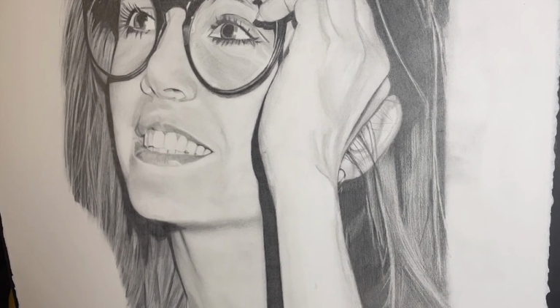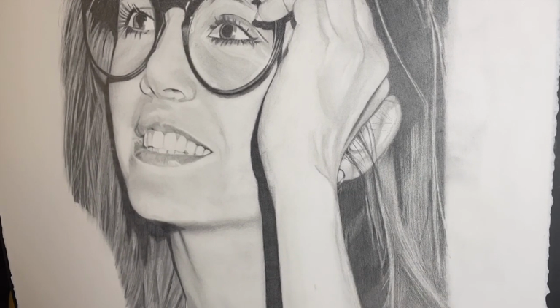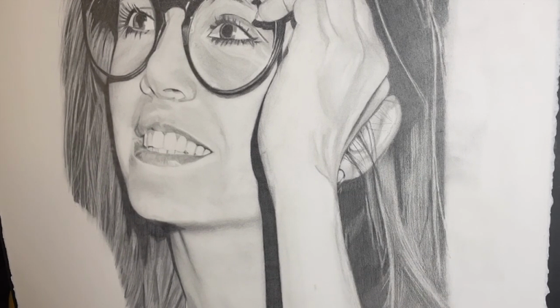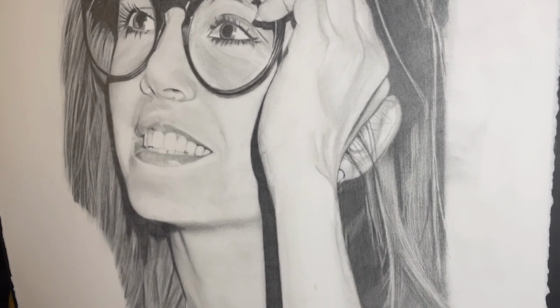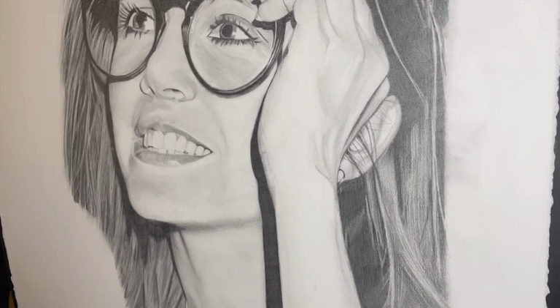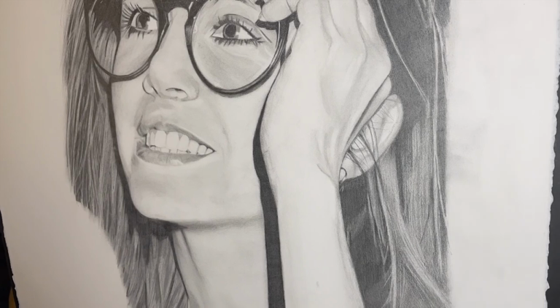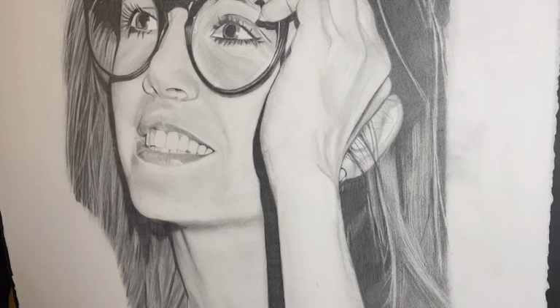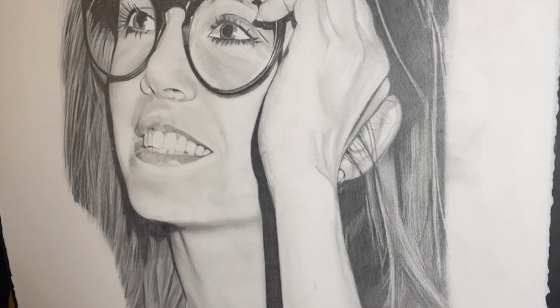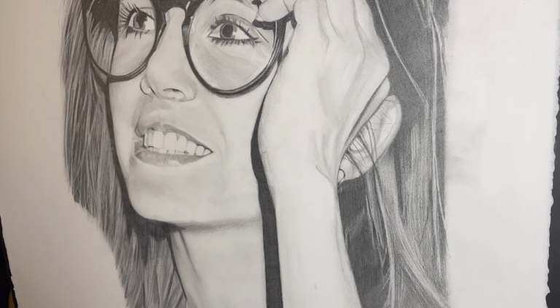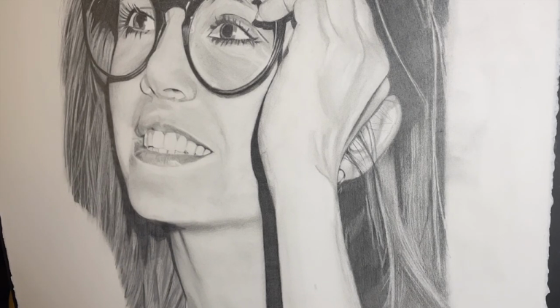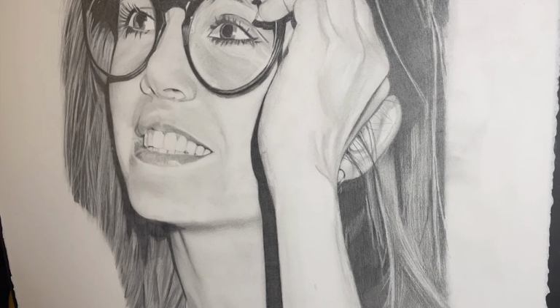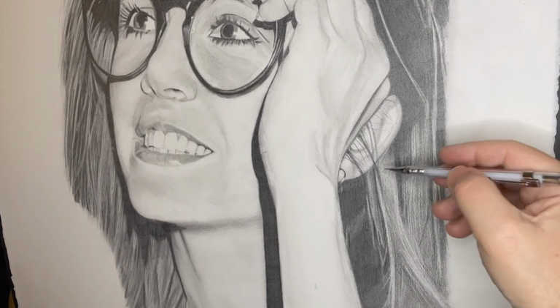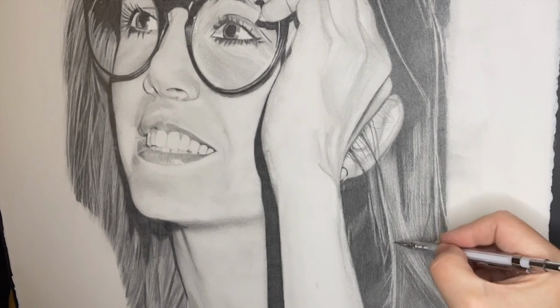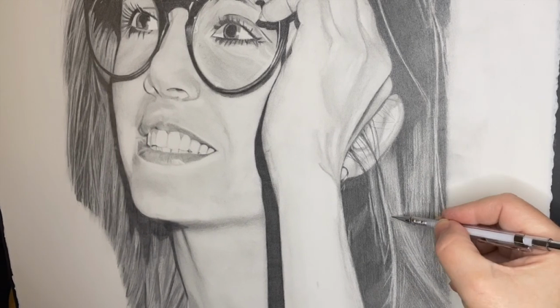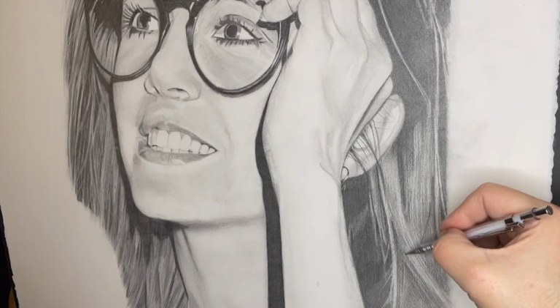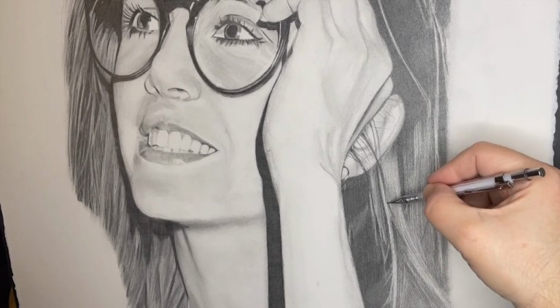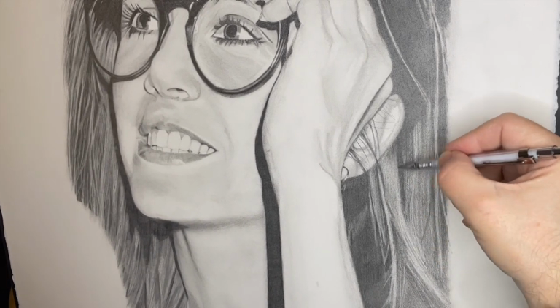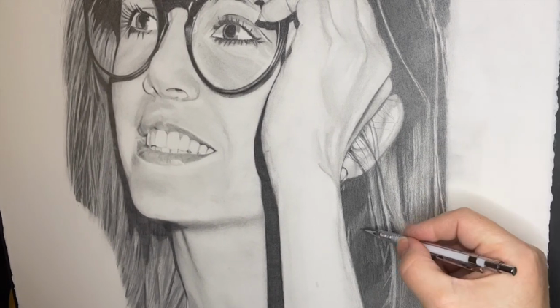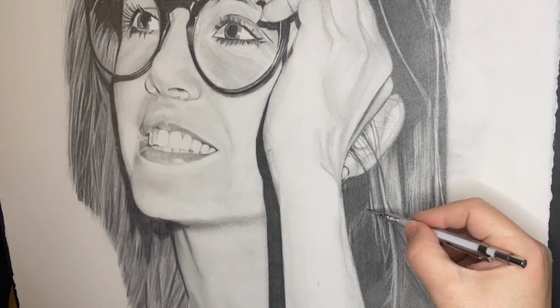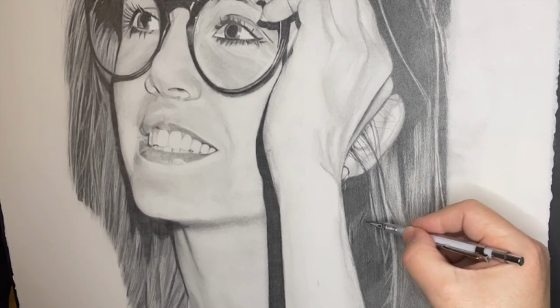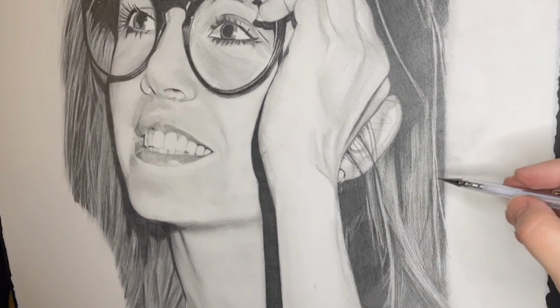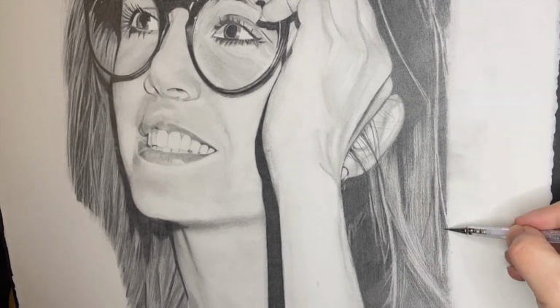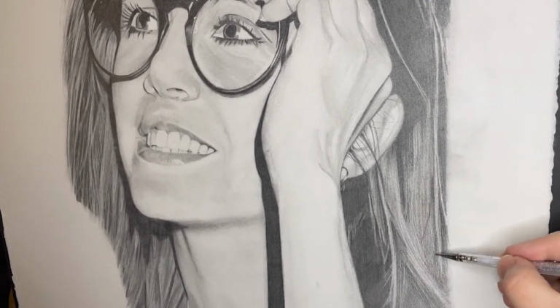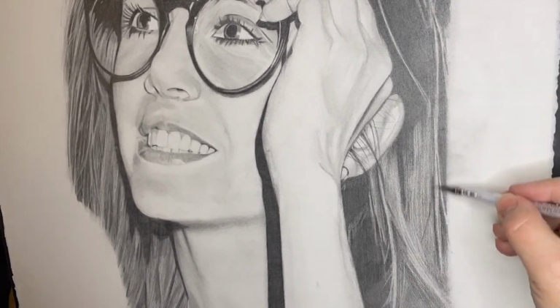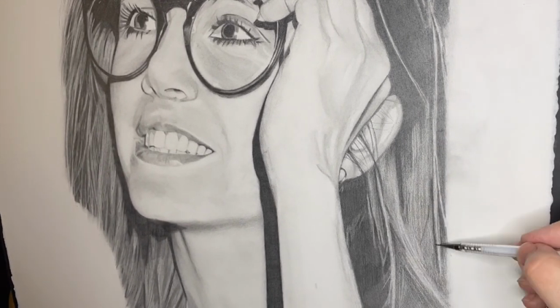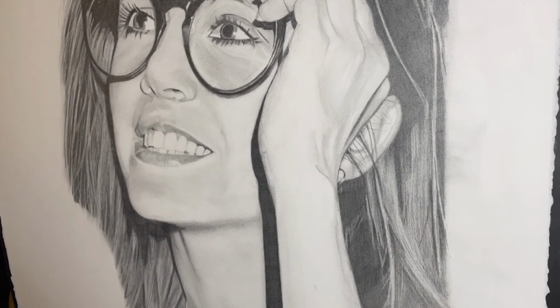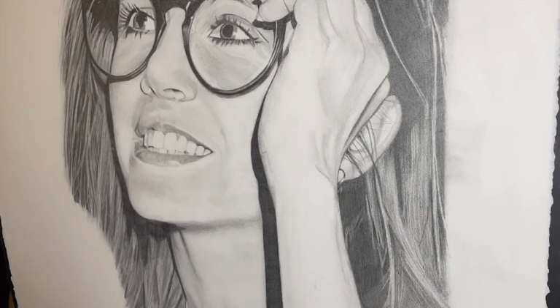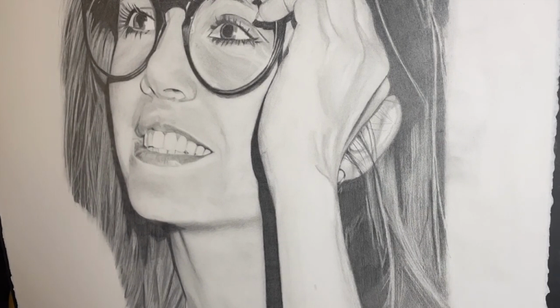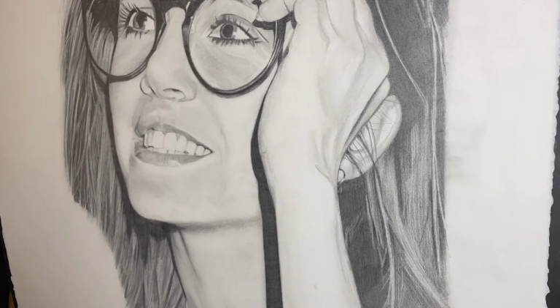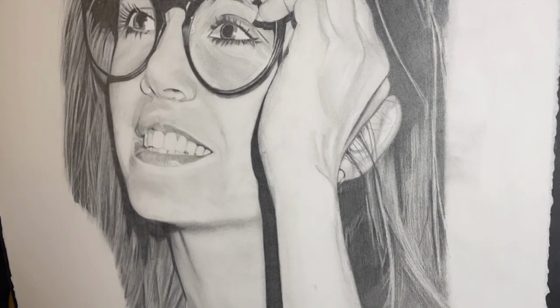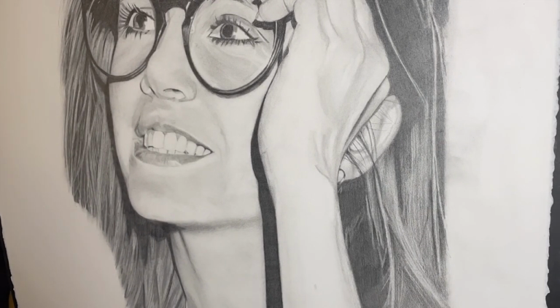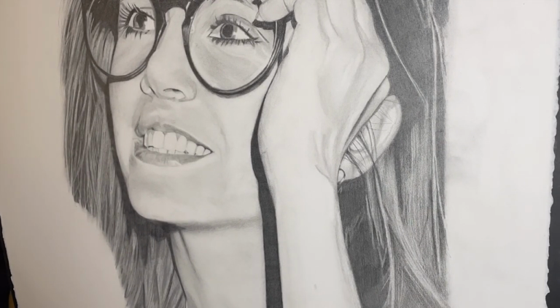Now I'm adding just a couple of freckles onto the arm and a little bit of shadow around the wrist, and then going back to working on the hair.